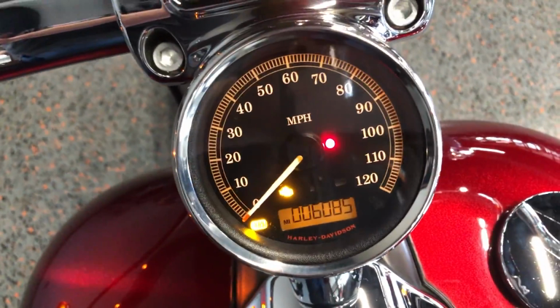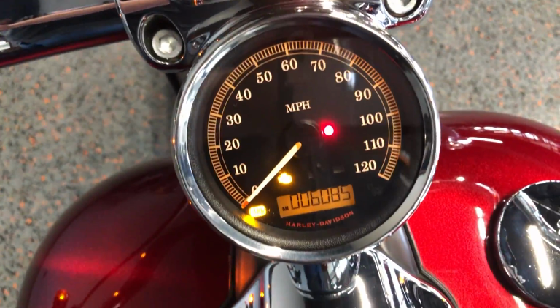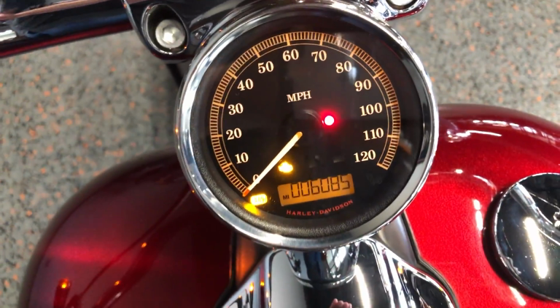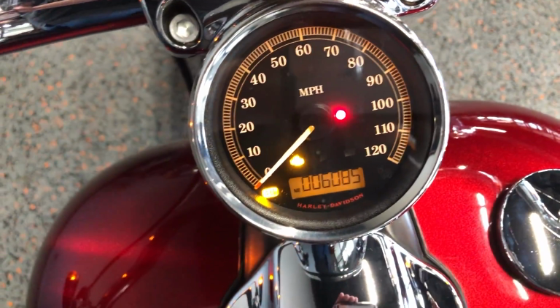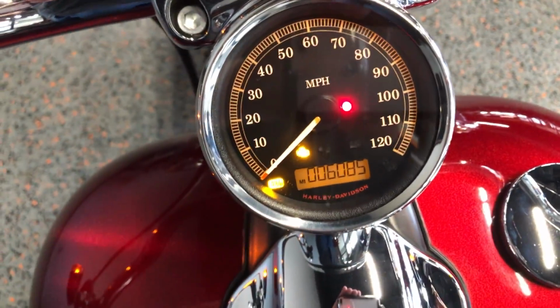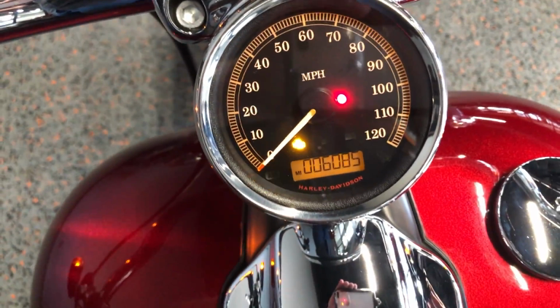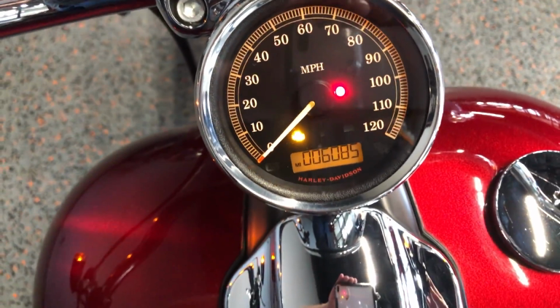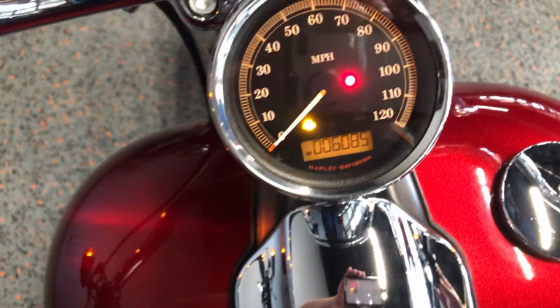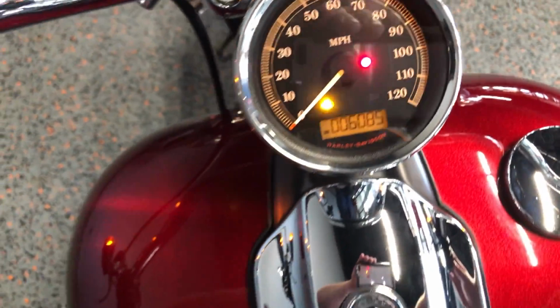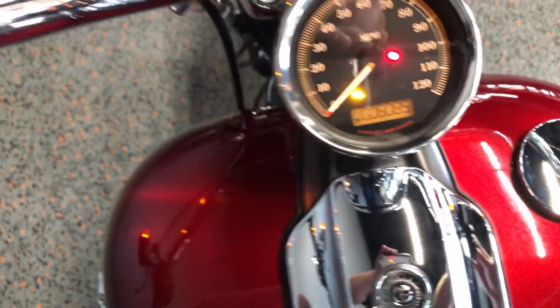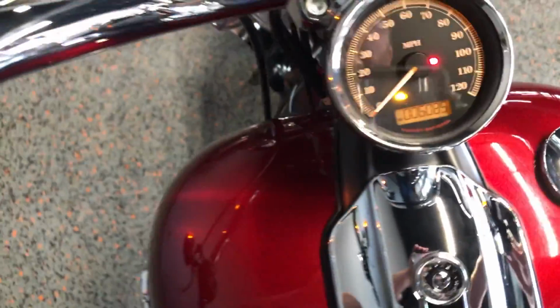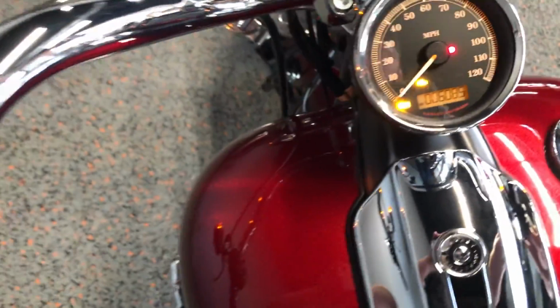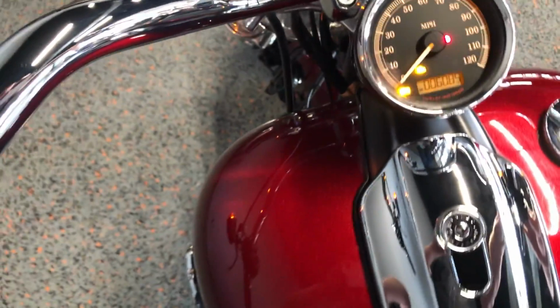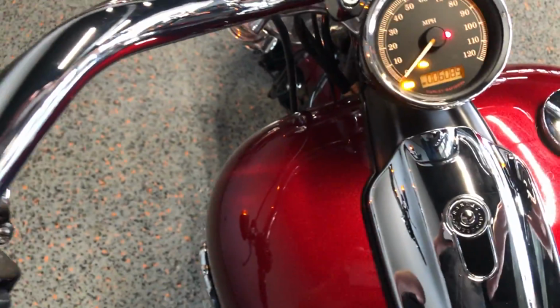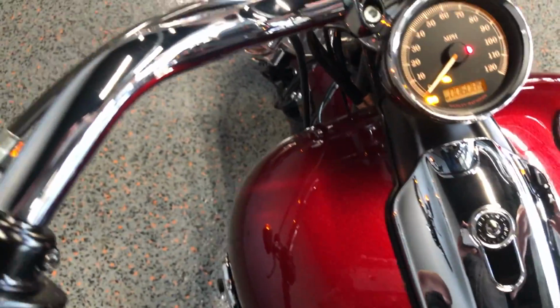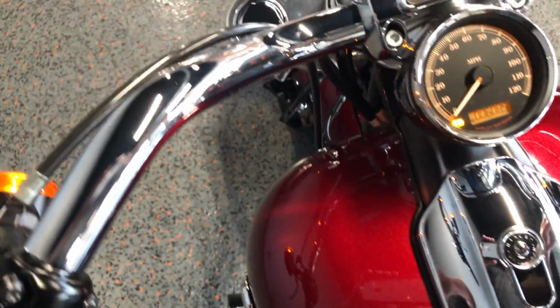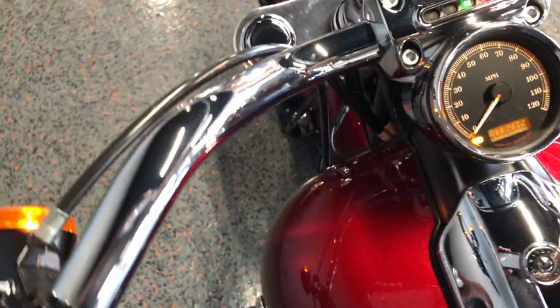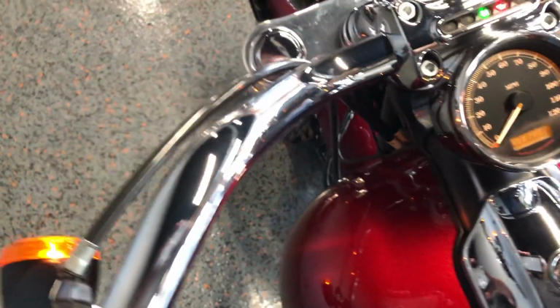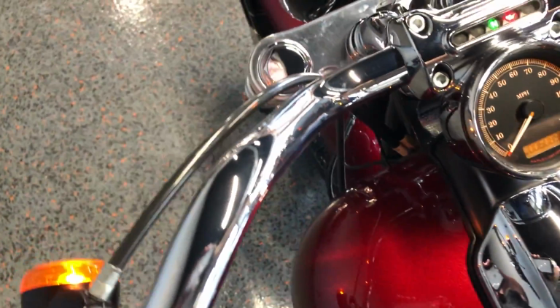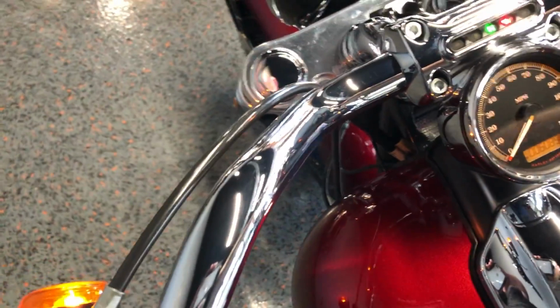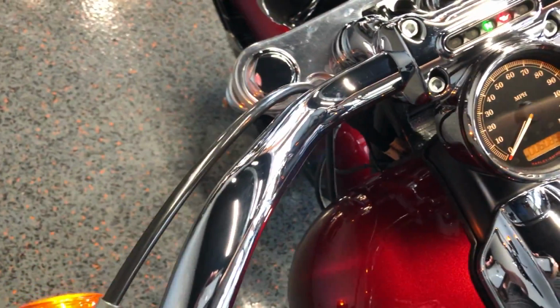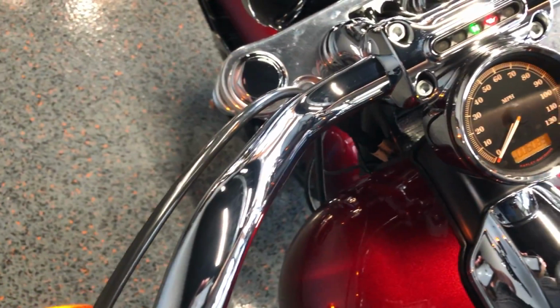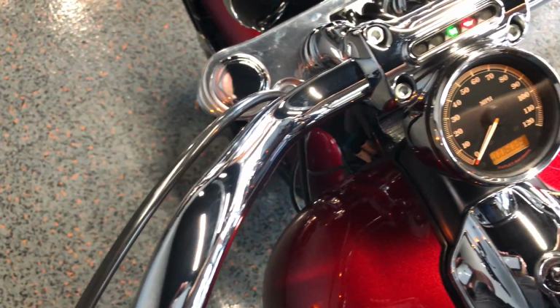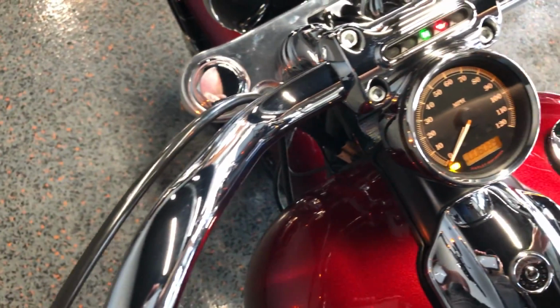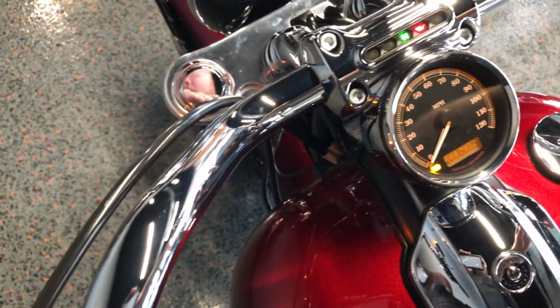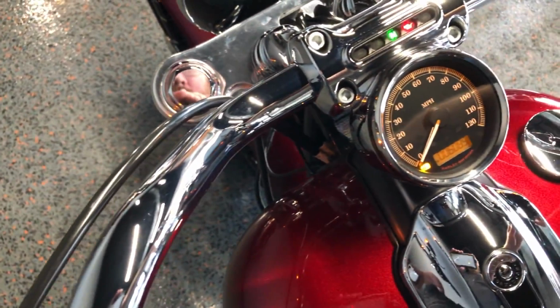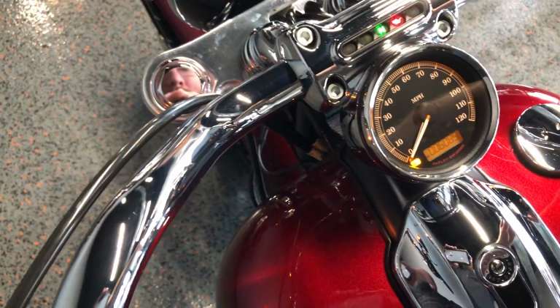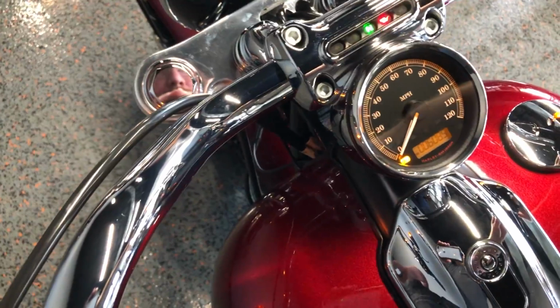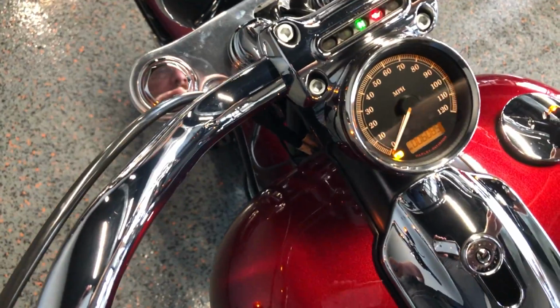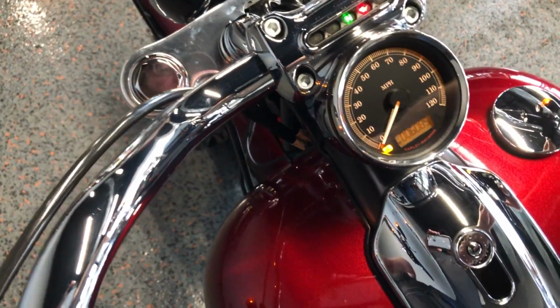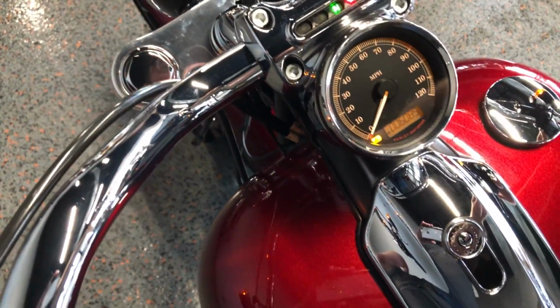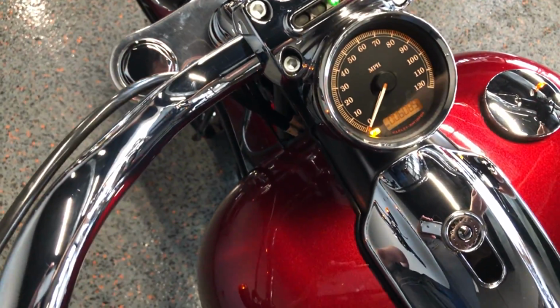The bike's got 6,000 miles and it also does have ABS brakes.